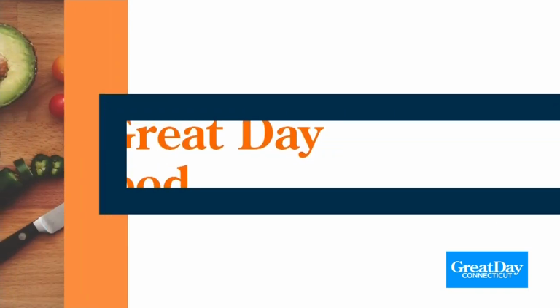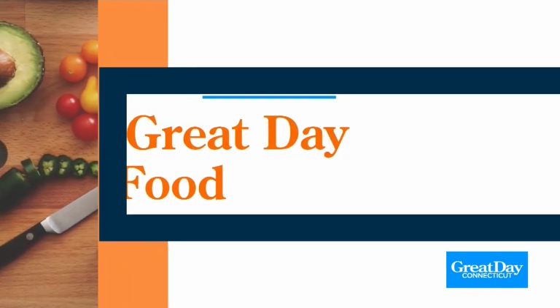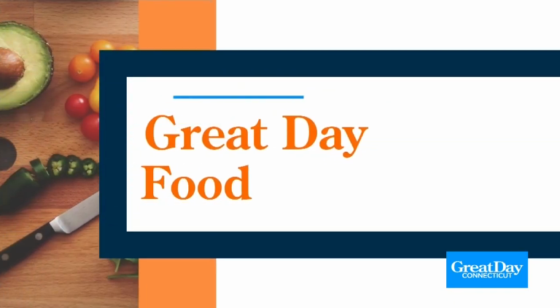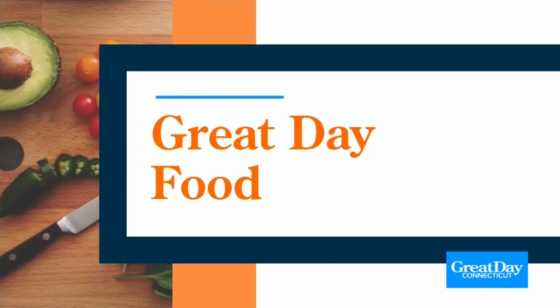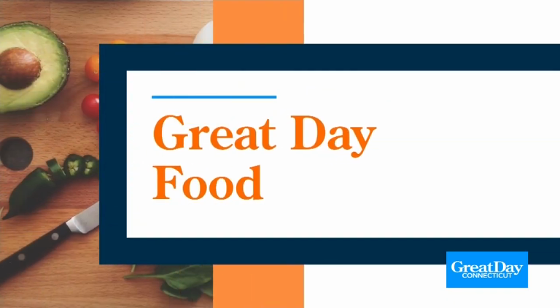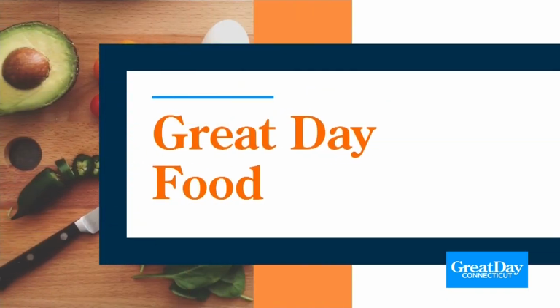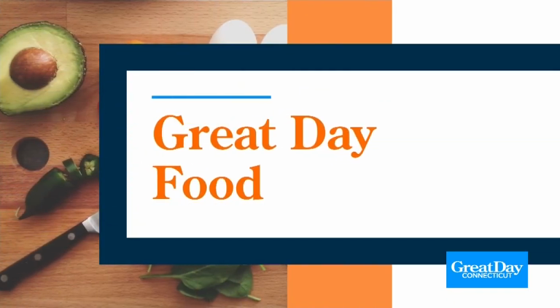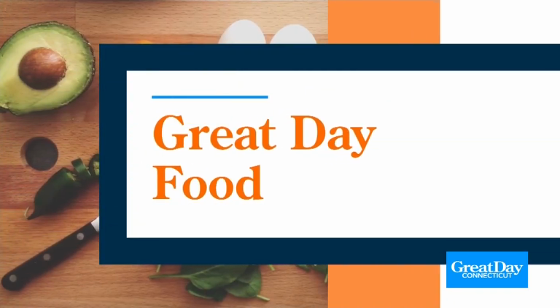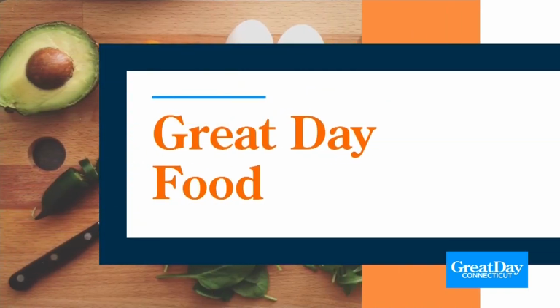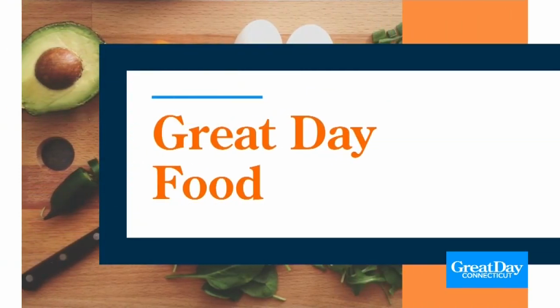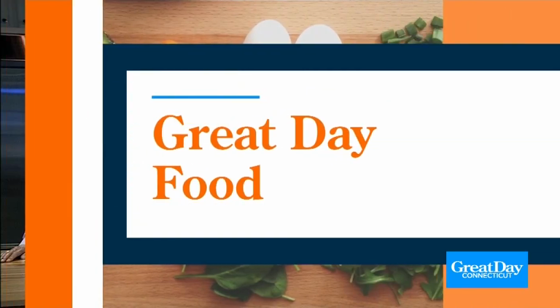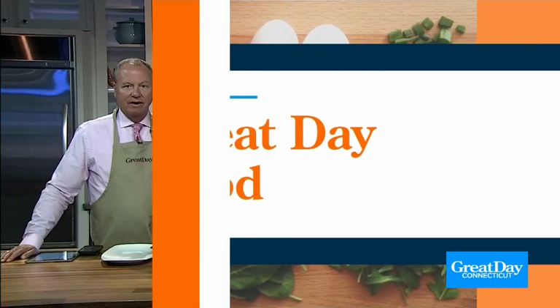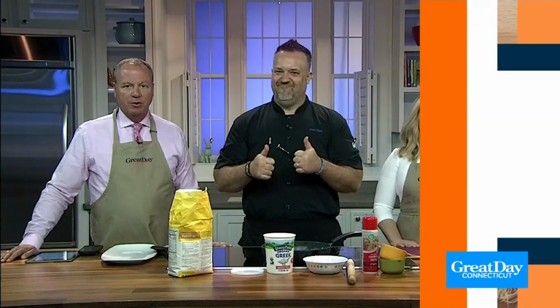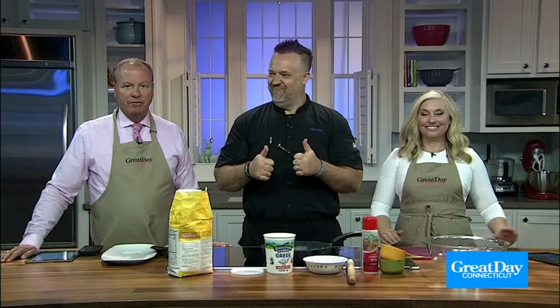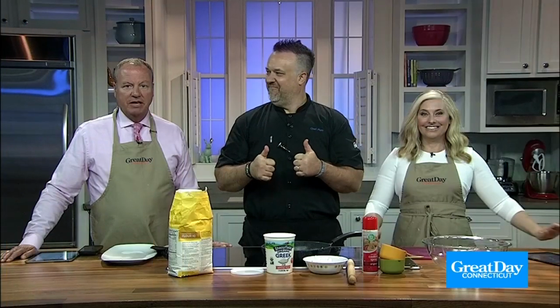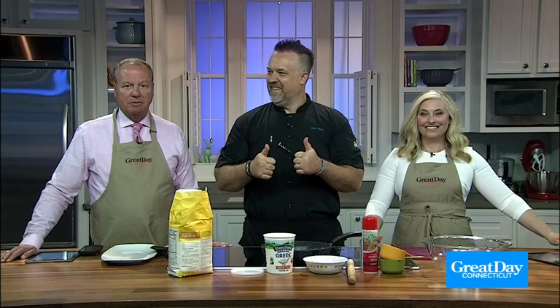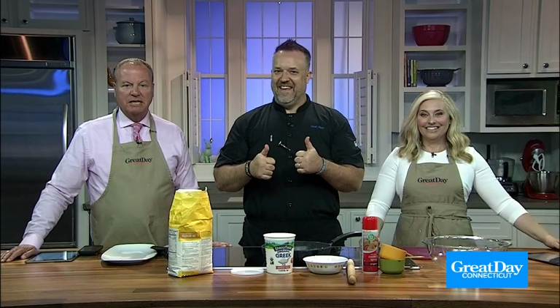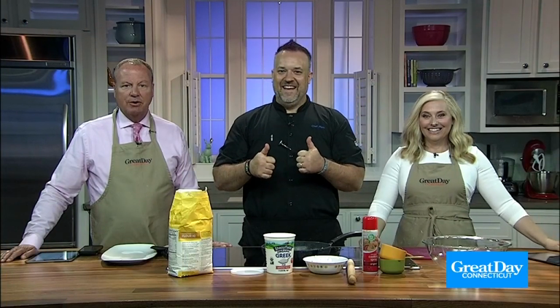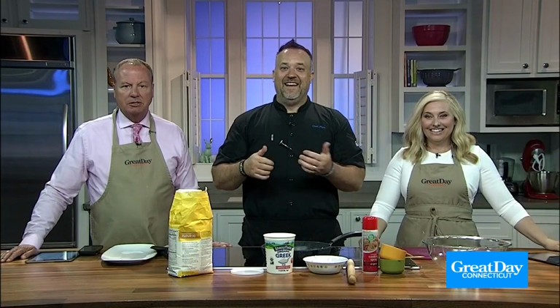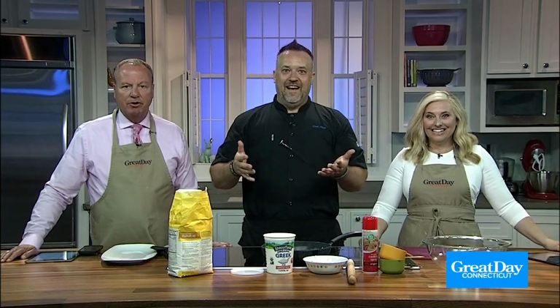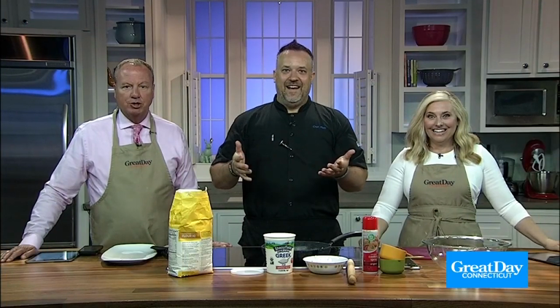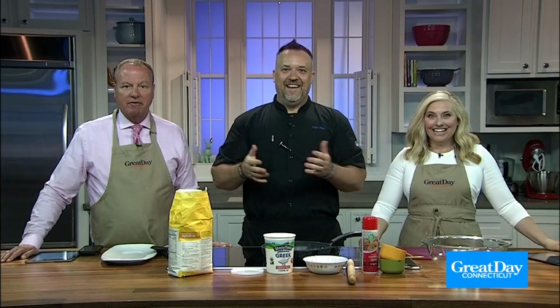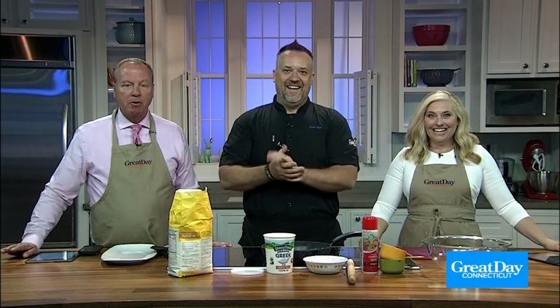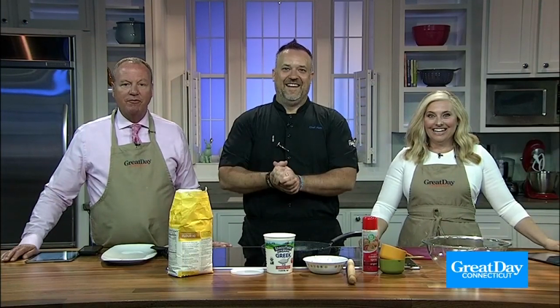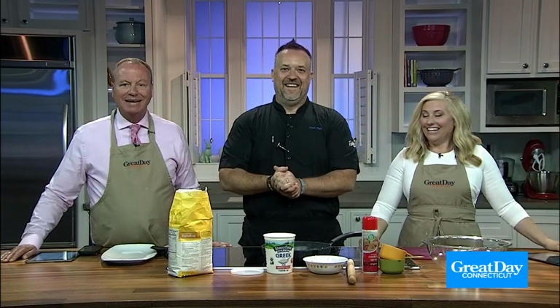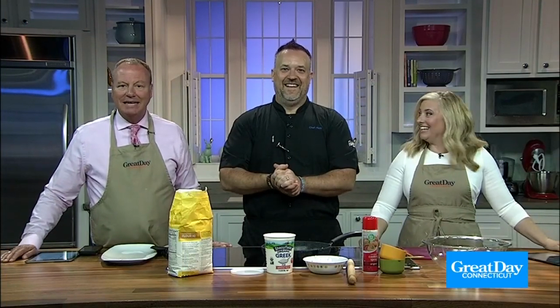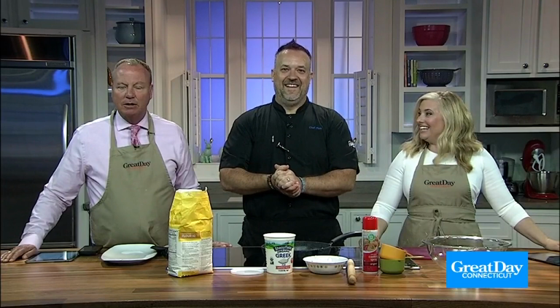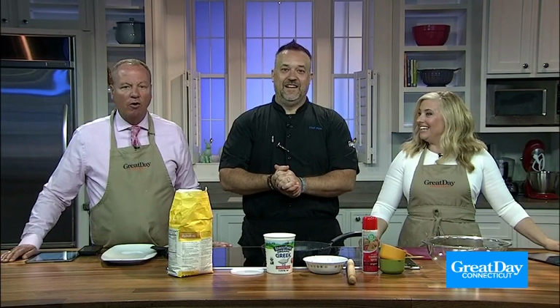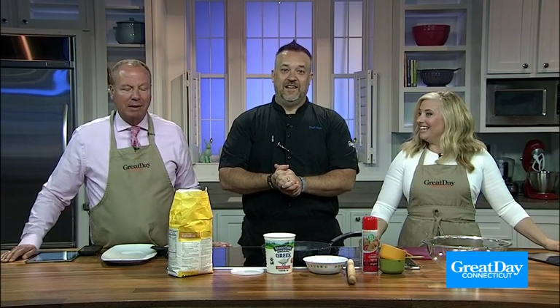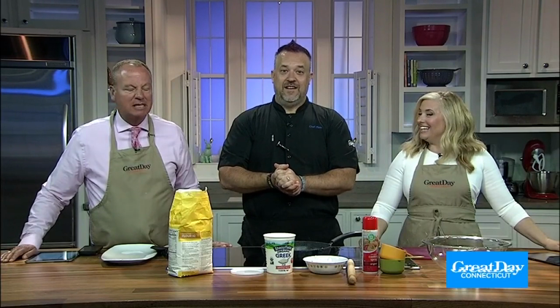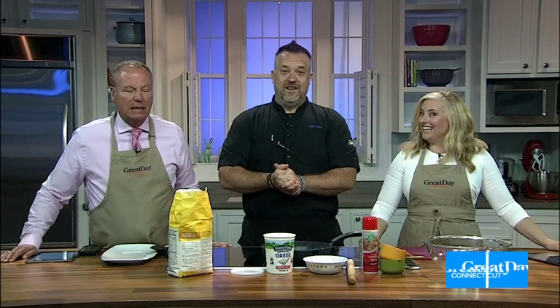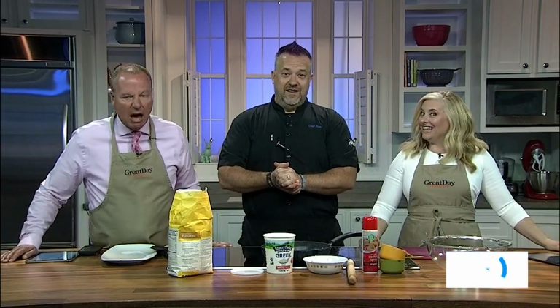All right, welcome back everybody. Time now for some great day food. If you need some dinner inspiration, we have a perfect idea that the whole family is going to love.